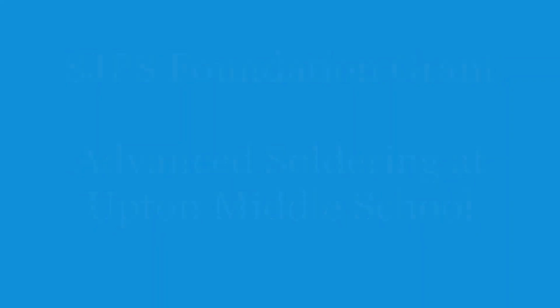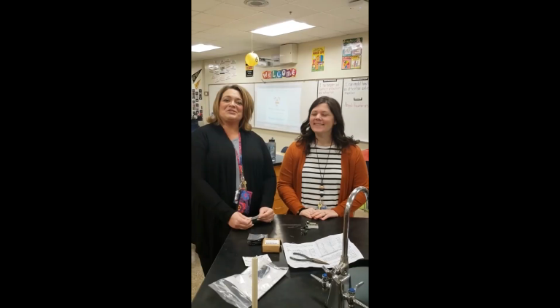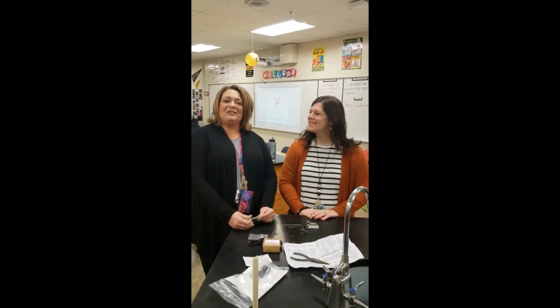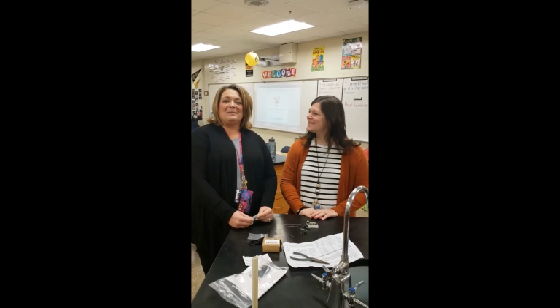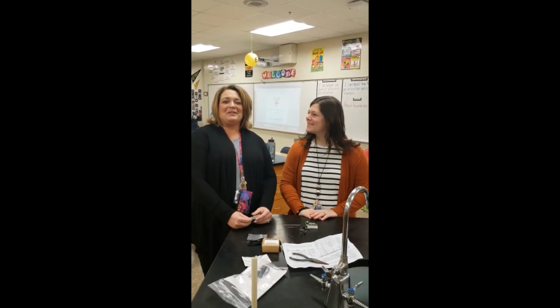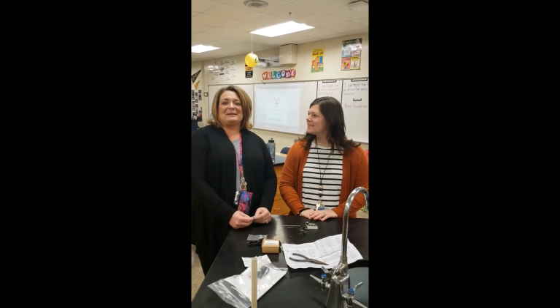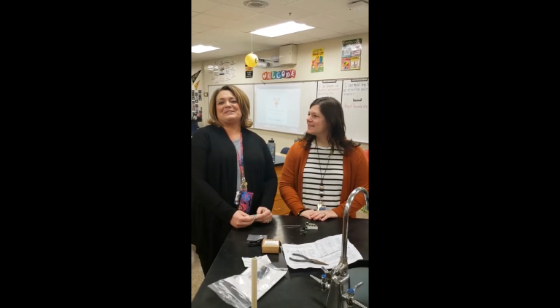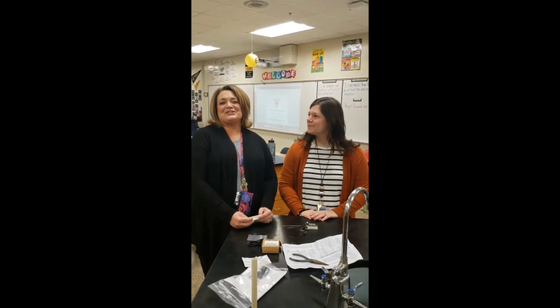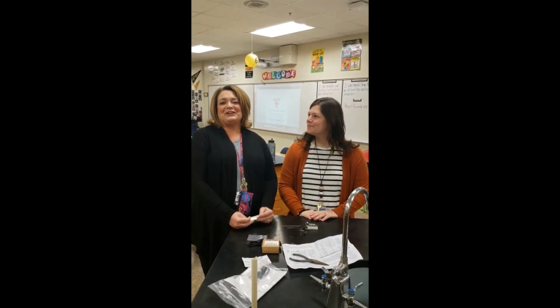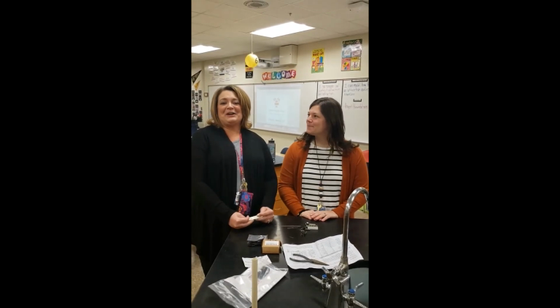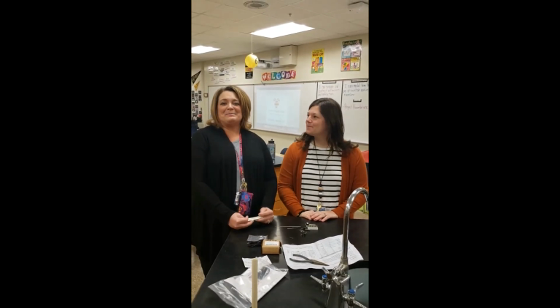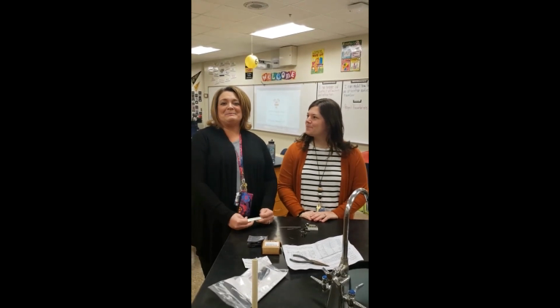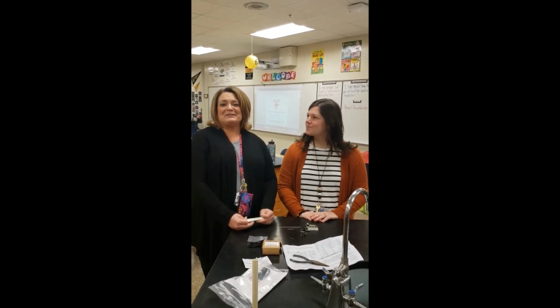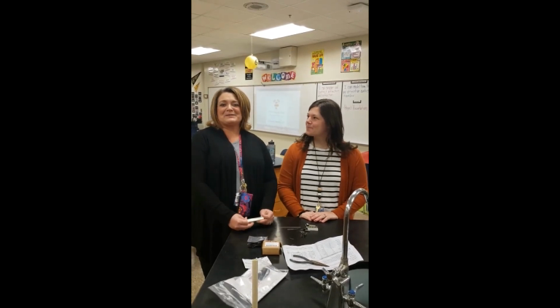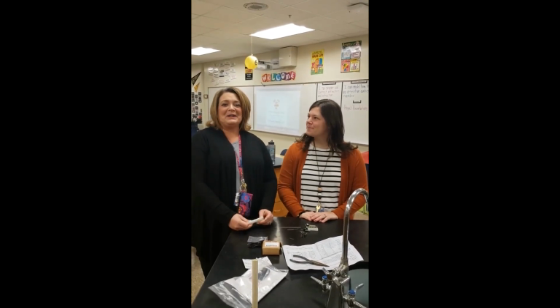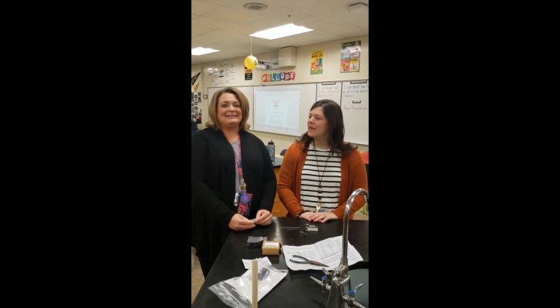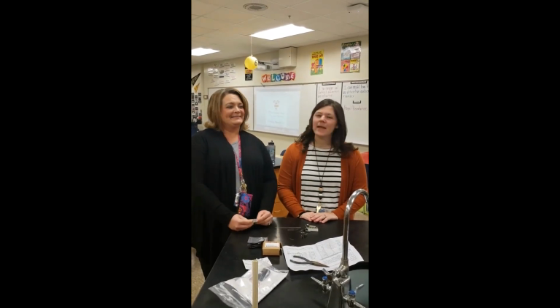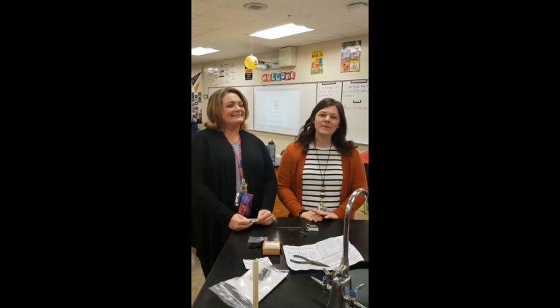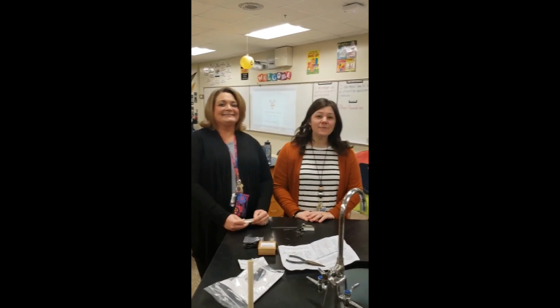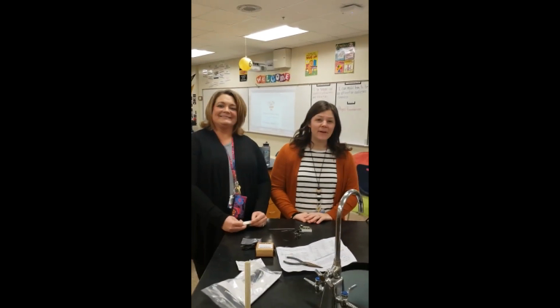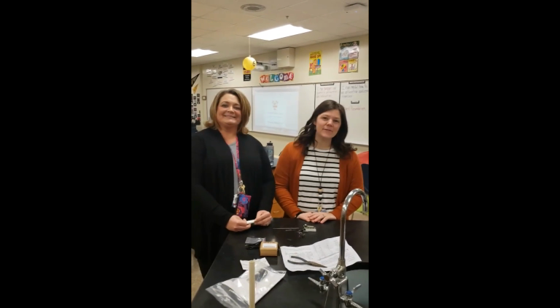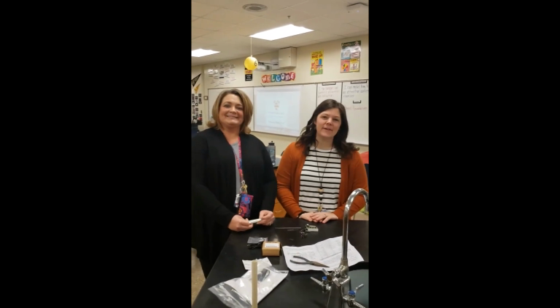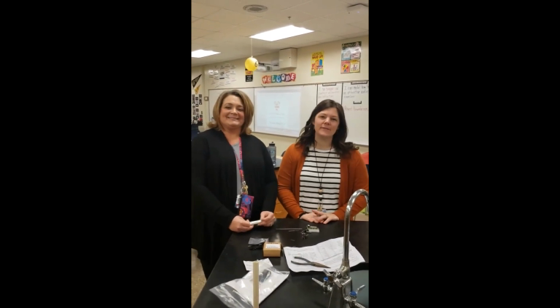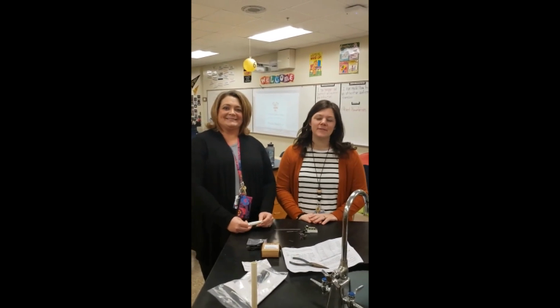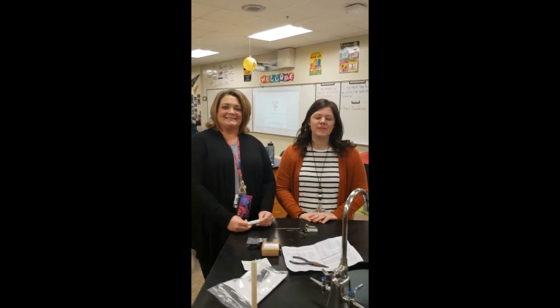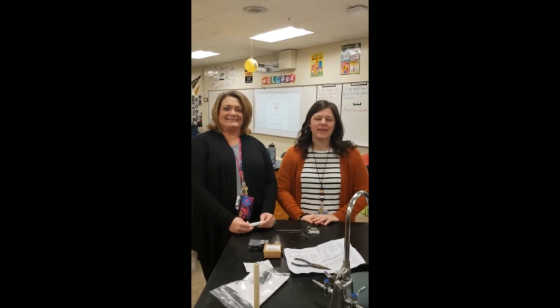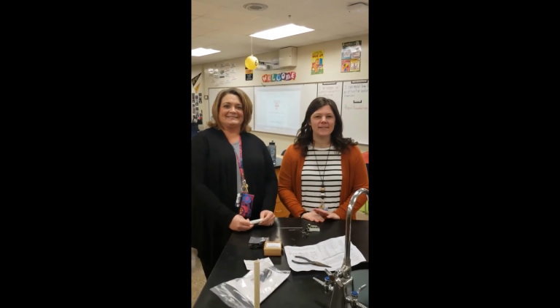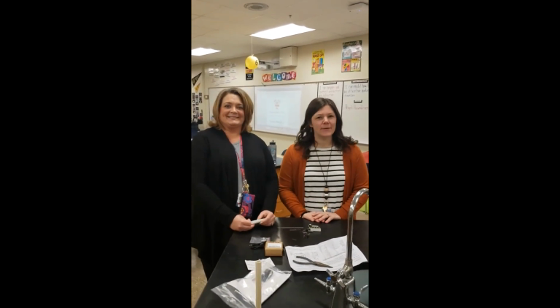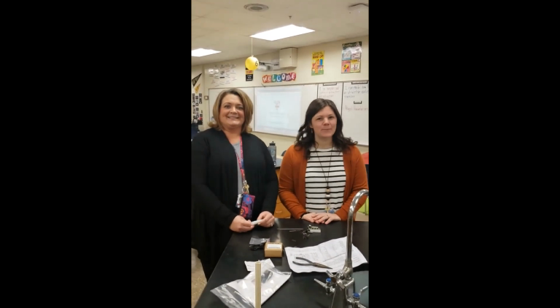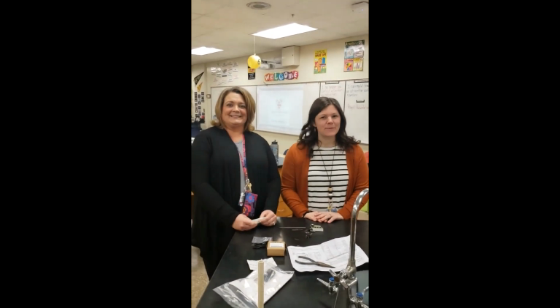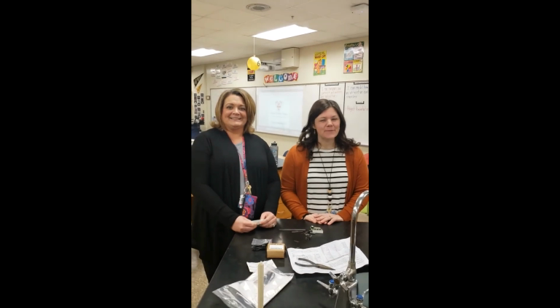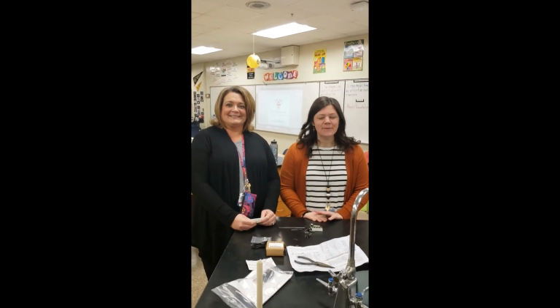I'm Jill Hubble and I'm a teacher here at Upton Middle School. I'm also a foster parent and I also teach science here at Upton Middle School.